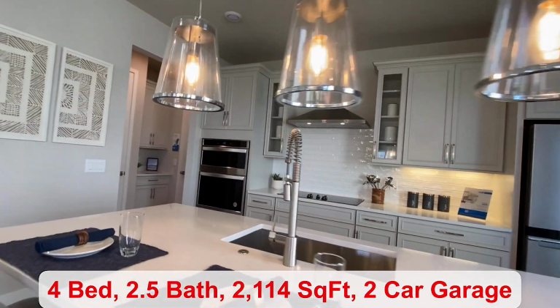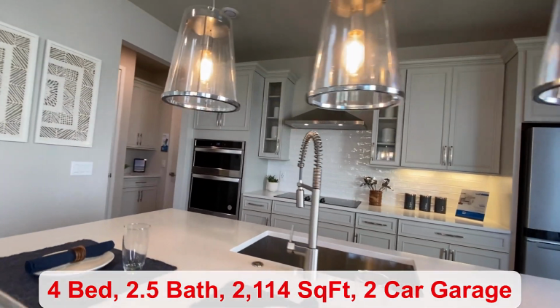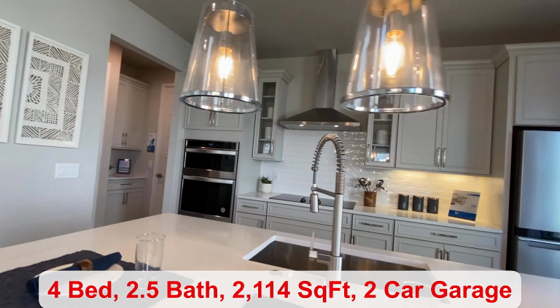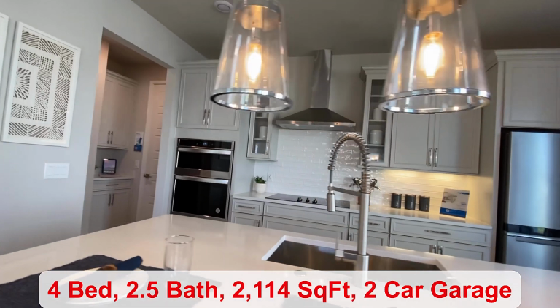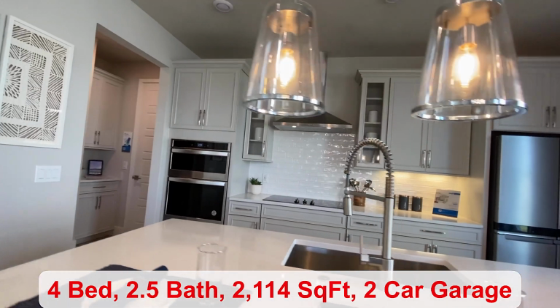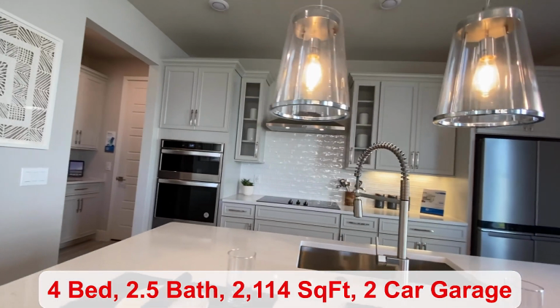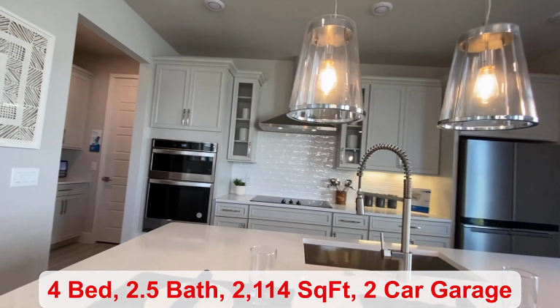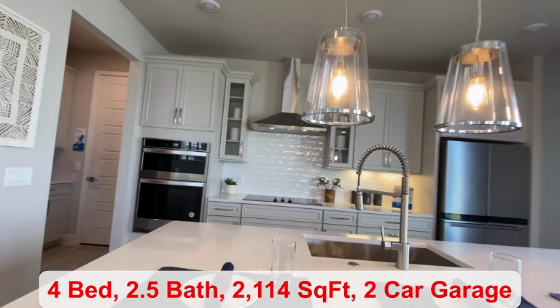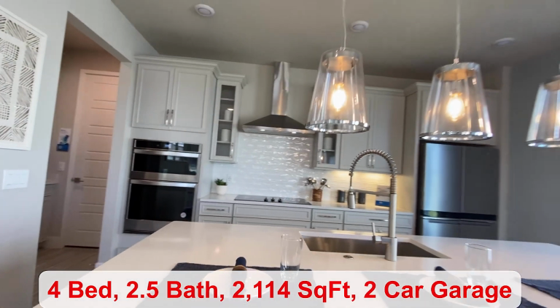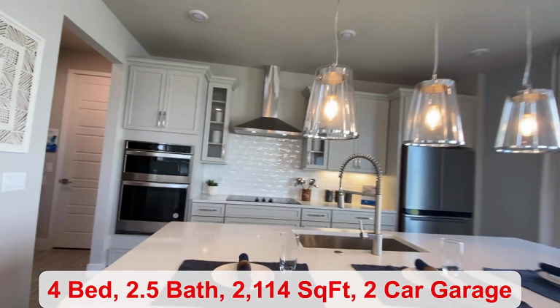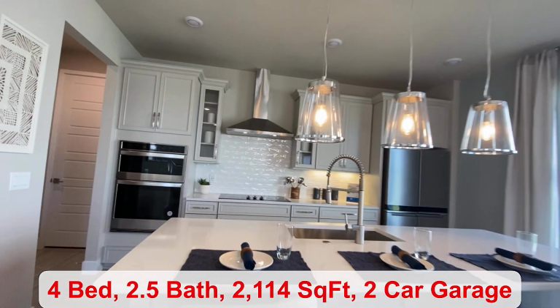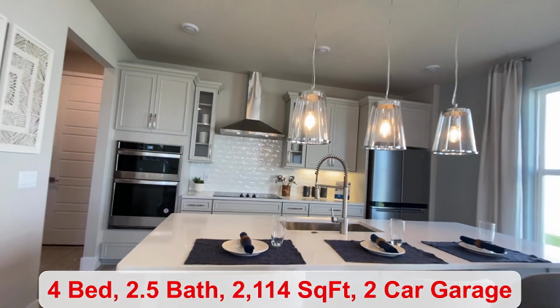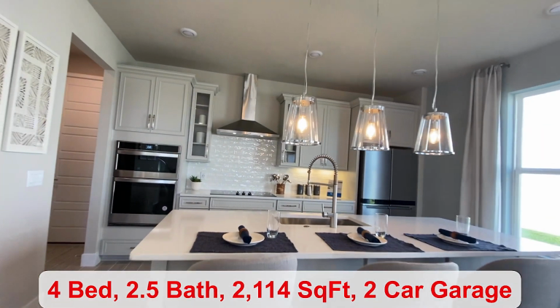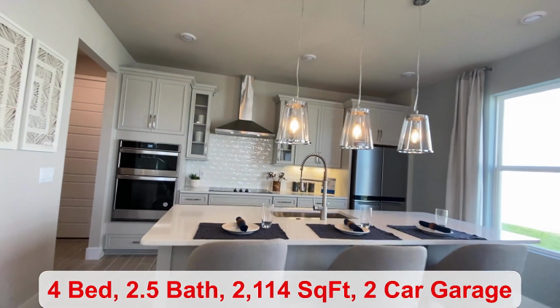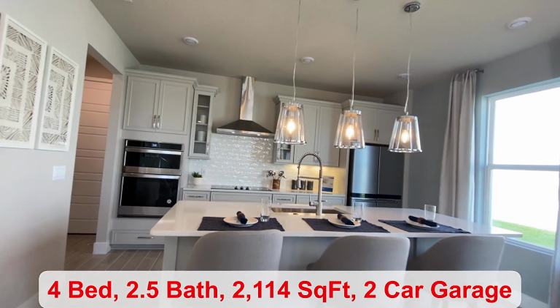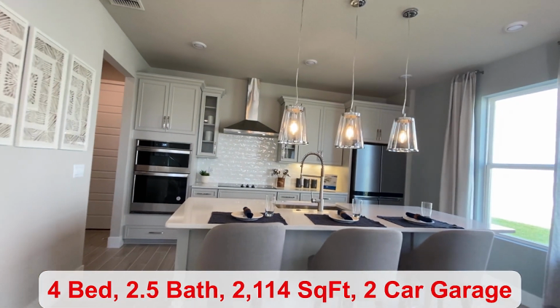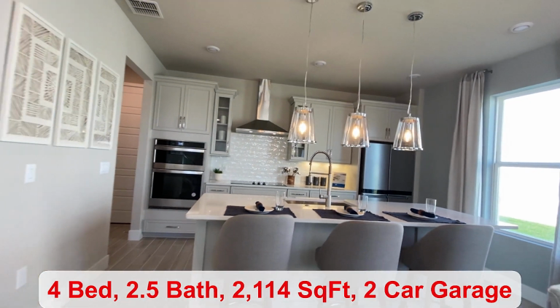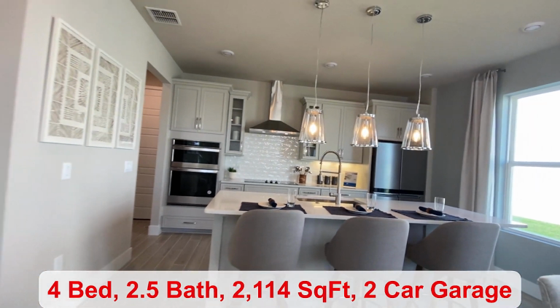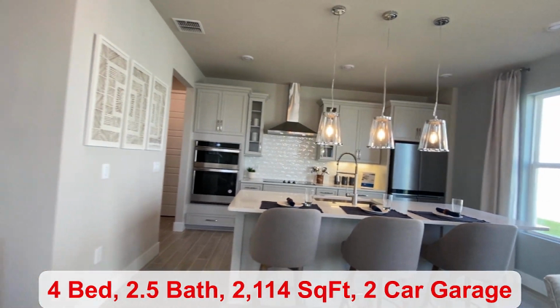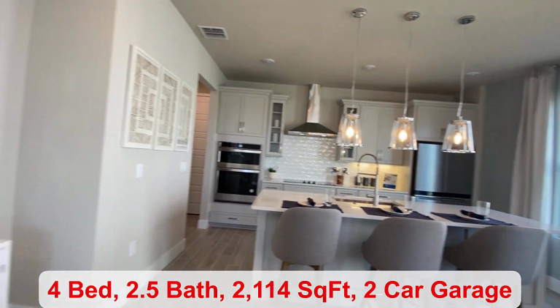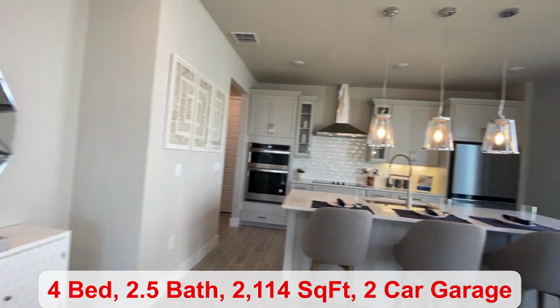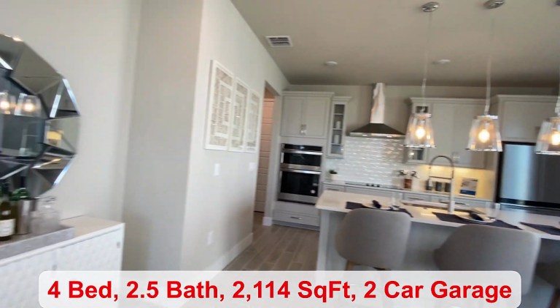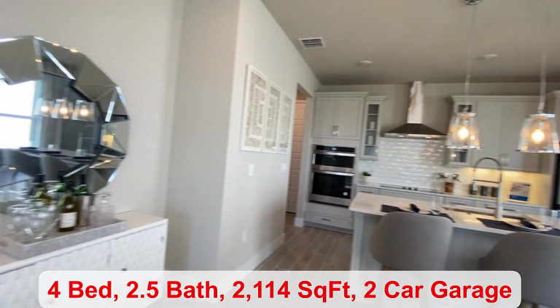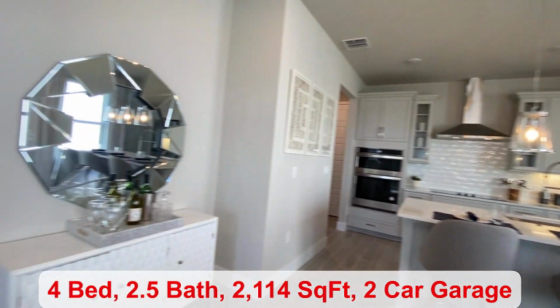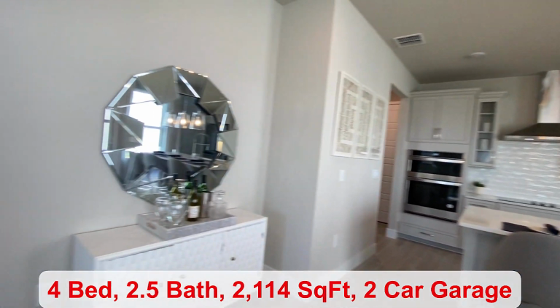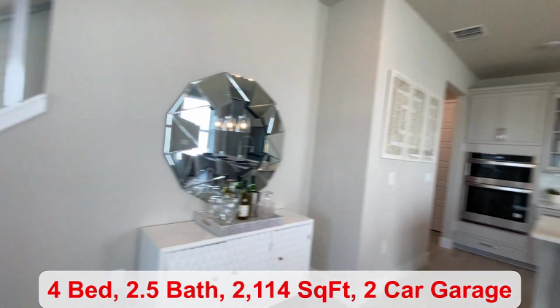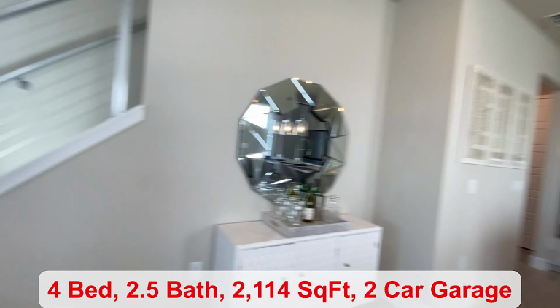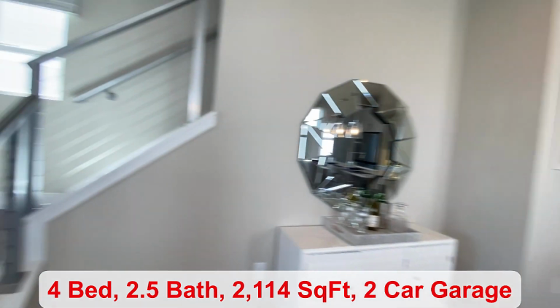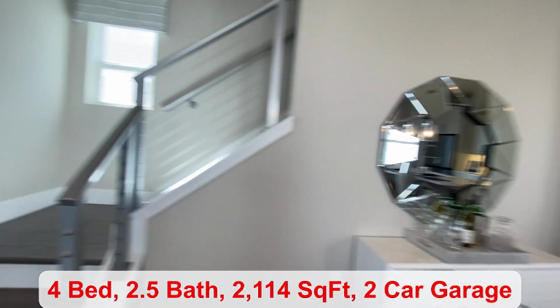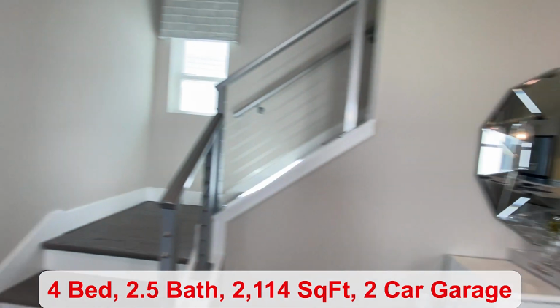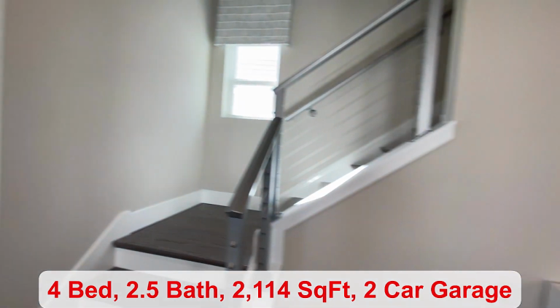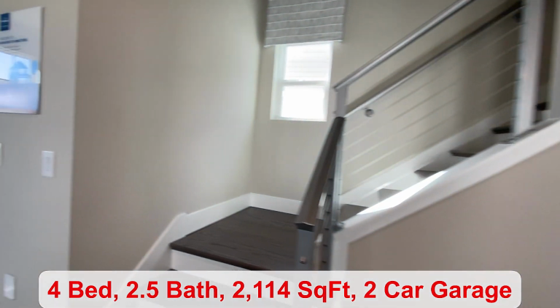The HOA here is only $100 a month. You have a park, pool and cabana, pickleball and tot lot.